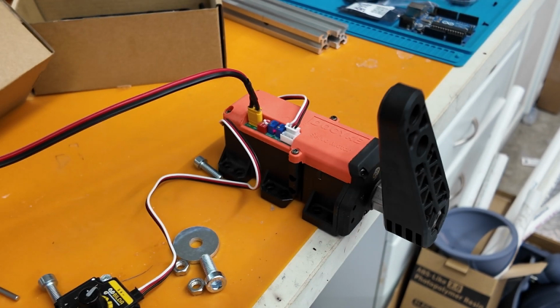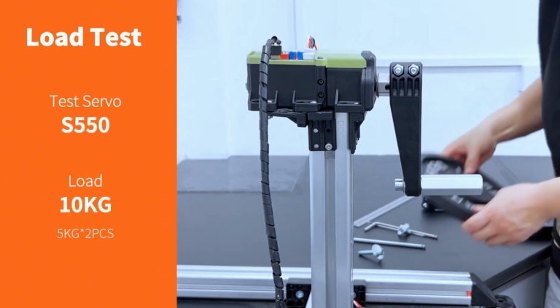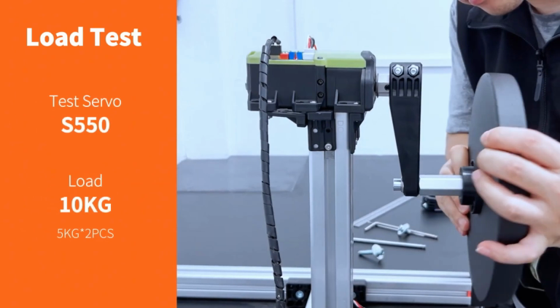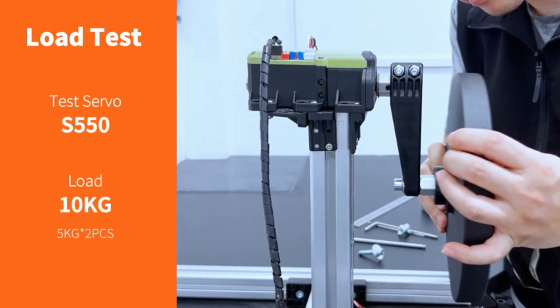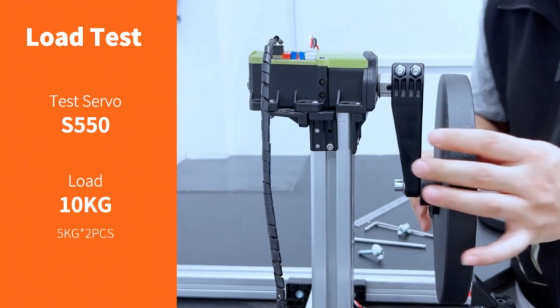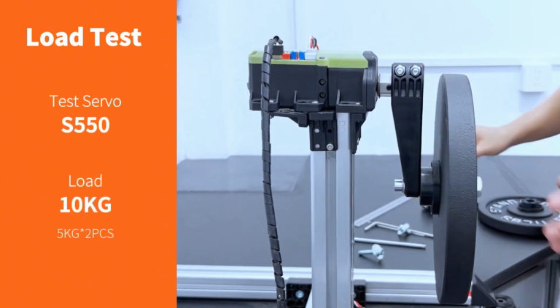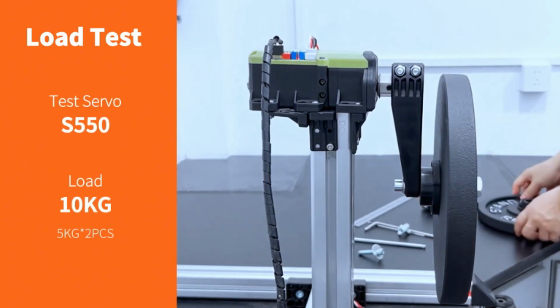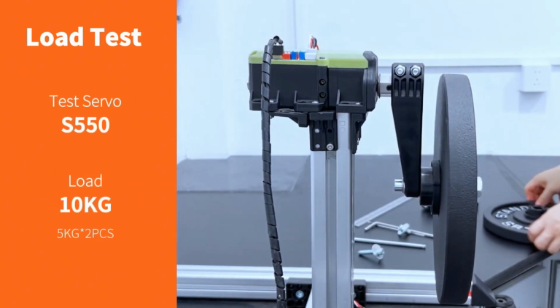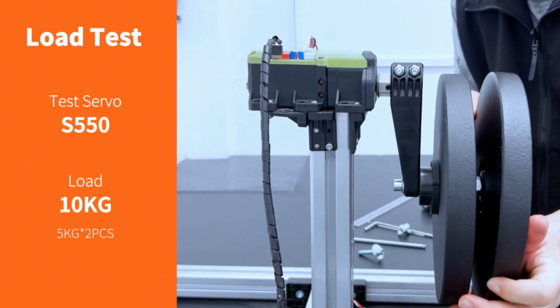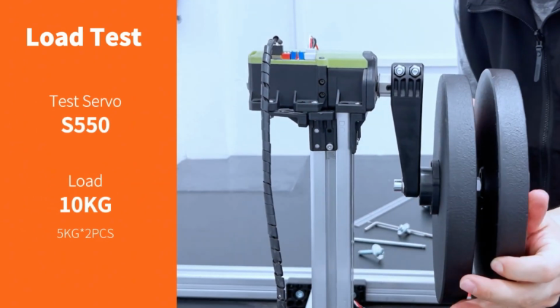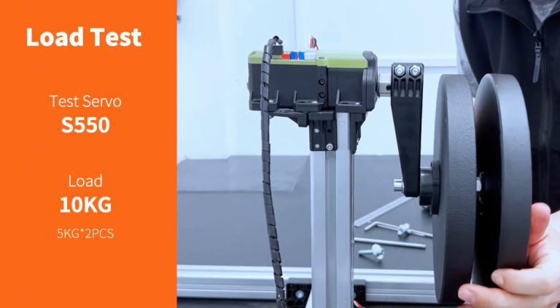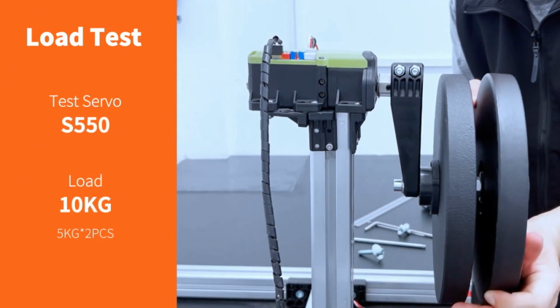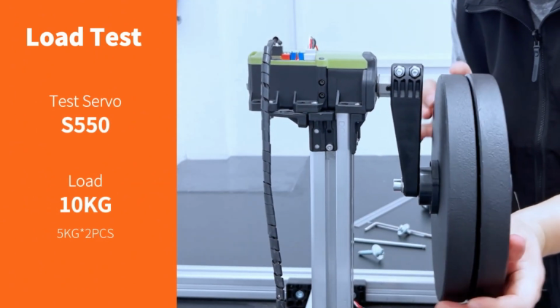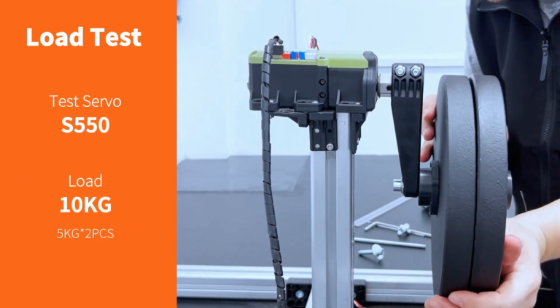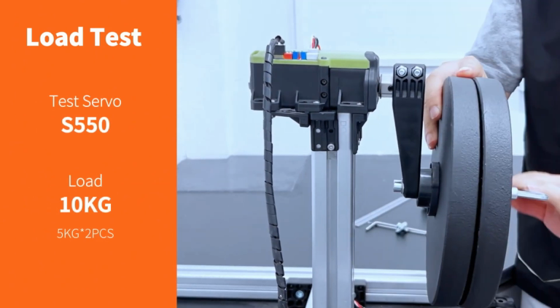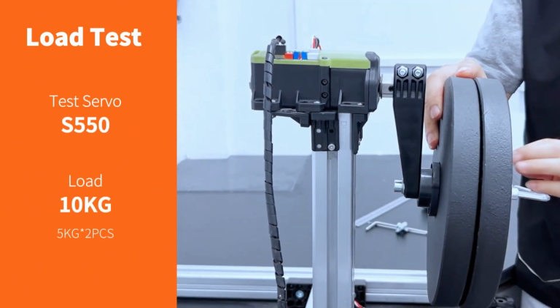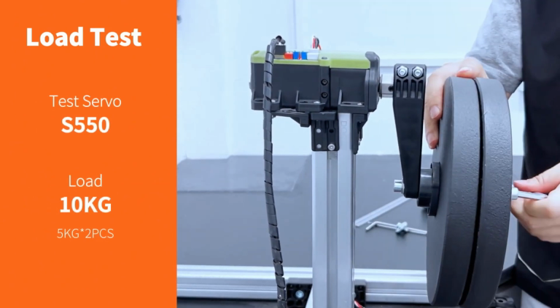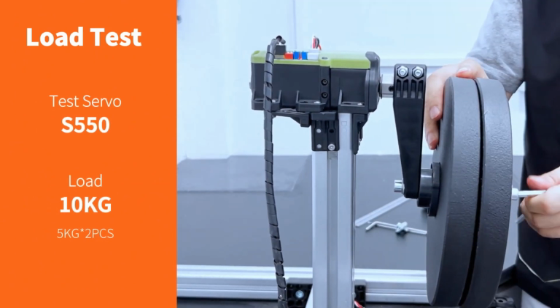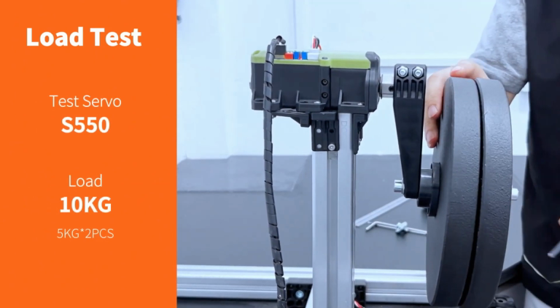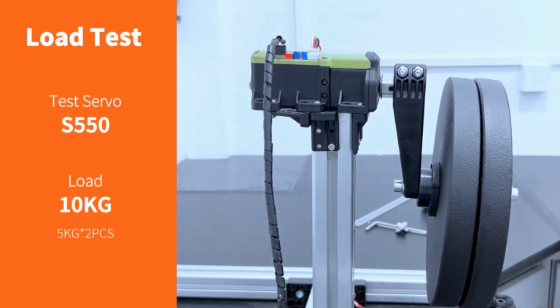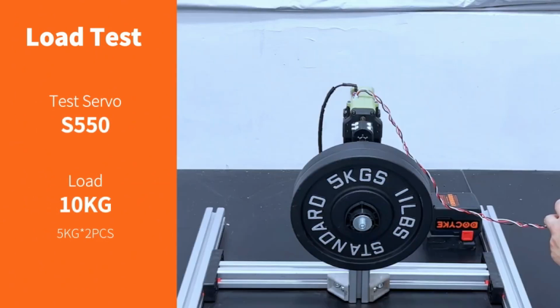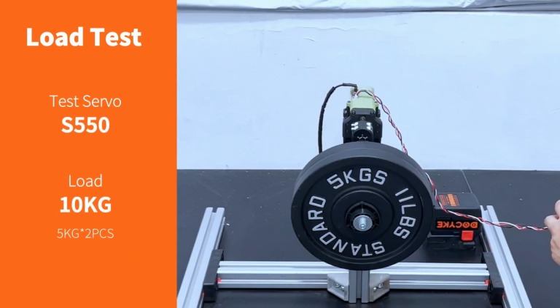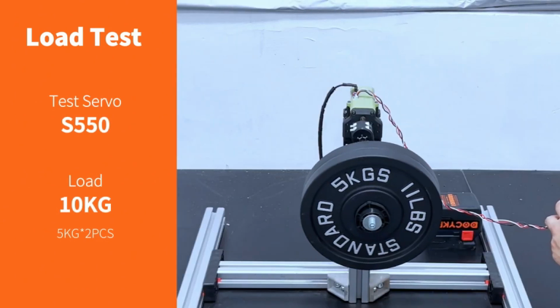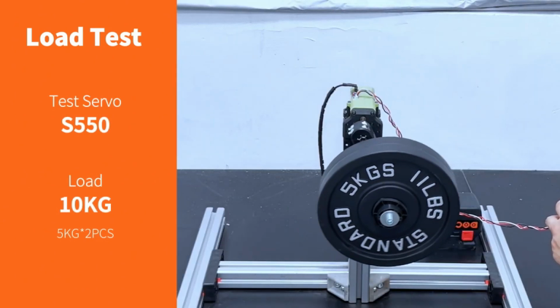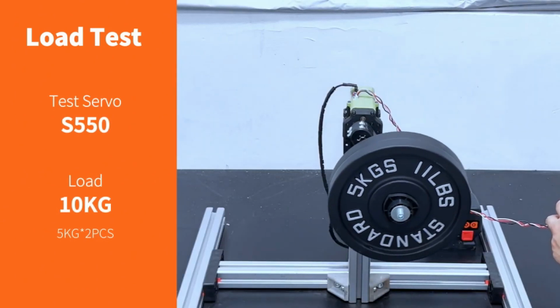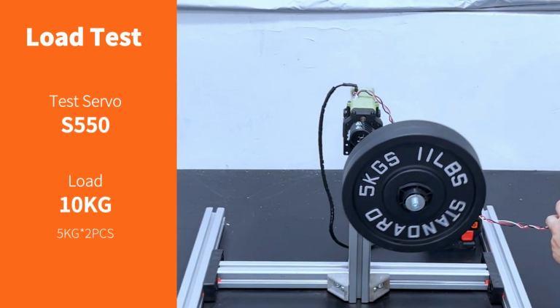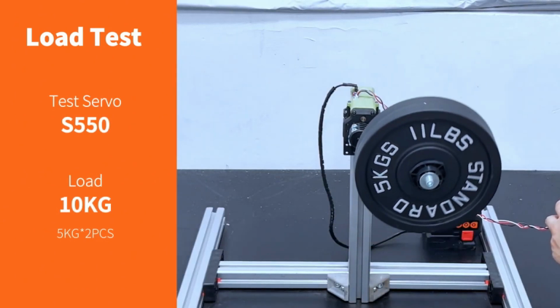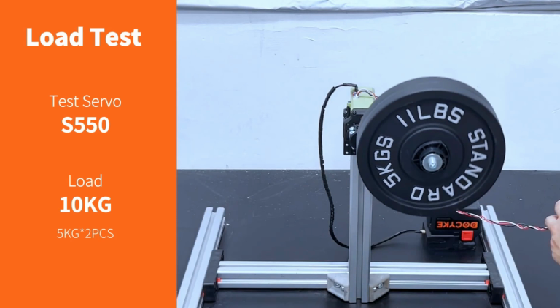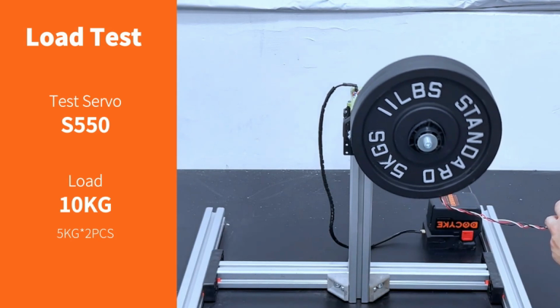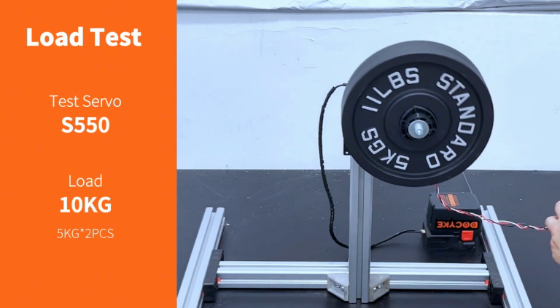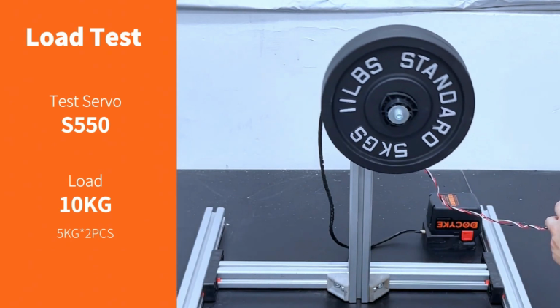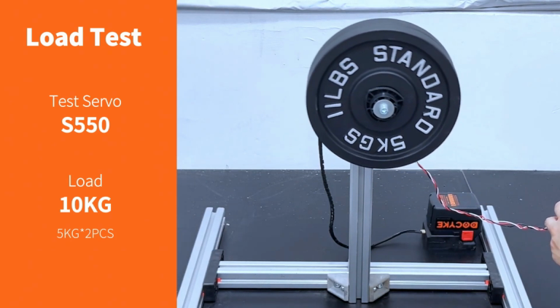The 550-kilogram version has so much torque it can lift 10 kilos with very little effort. That's a lot of power.